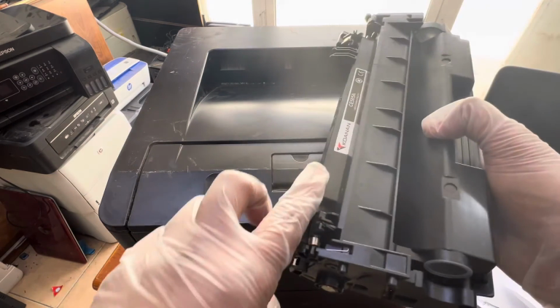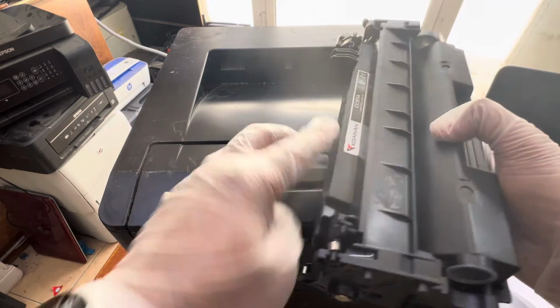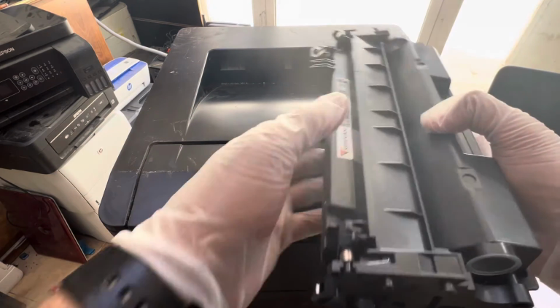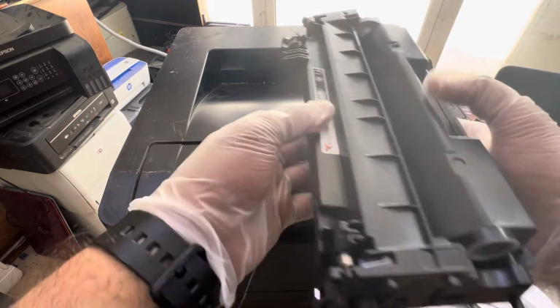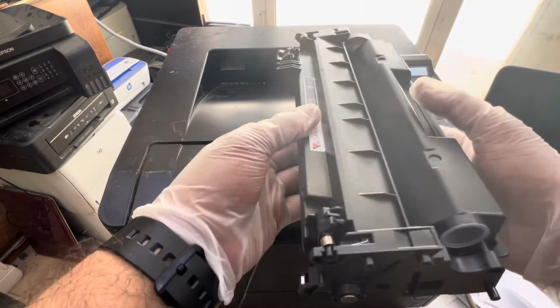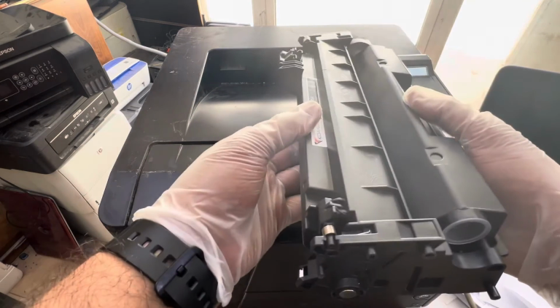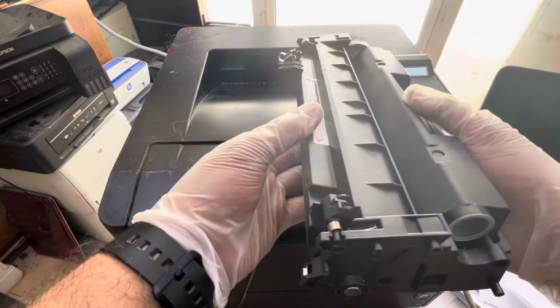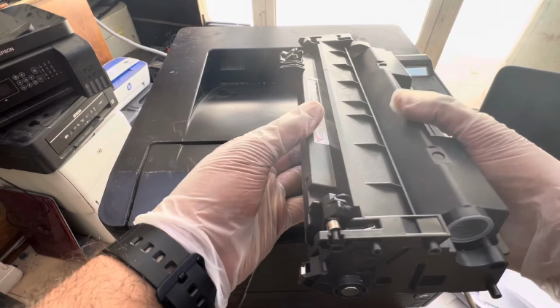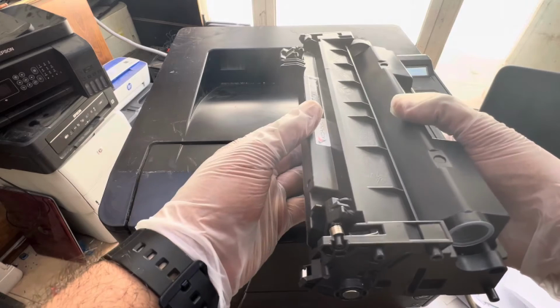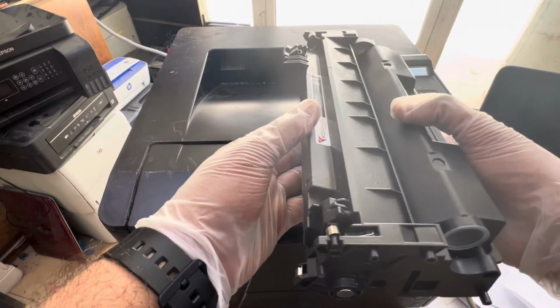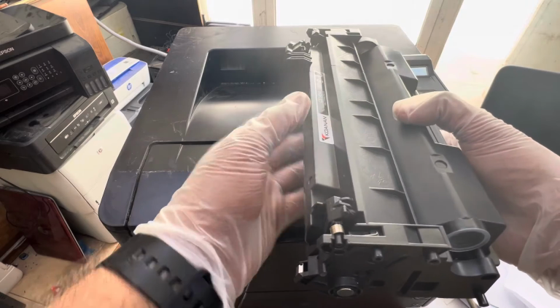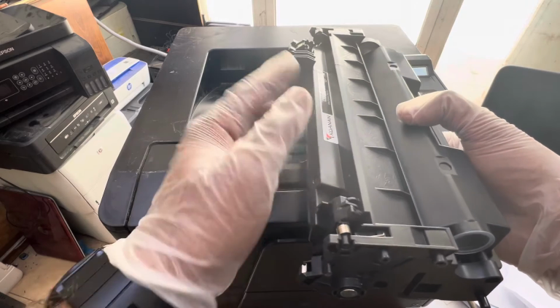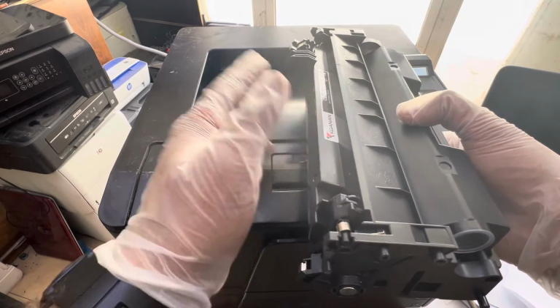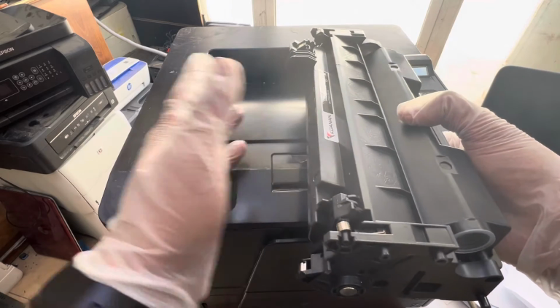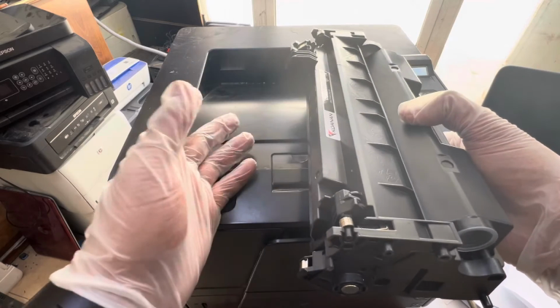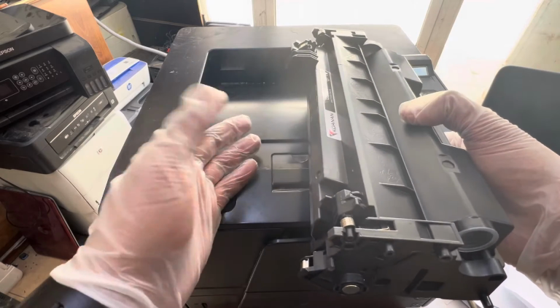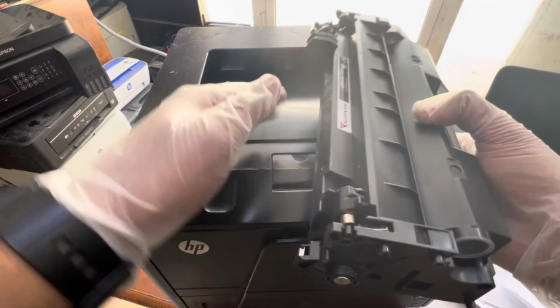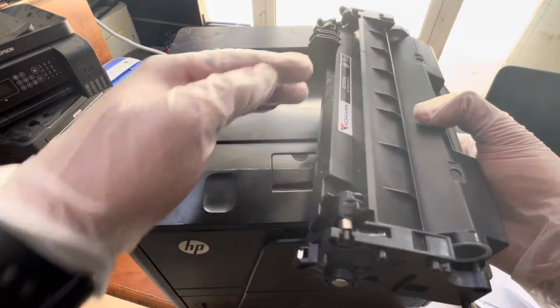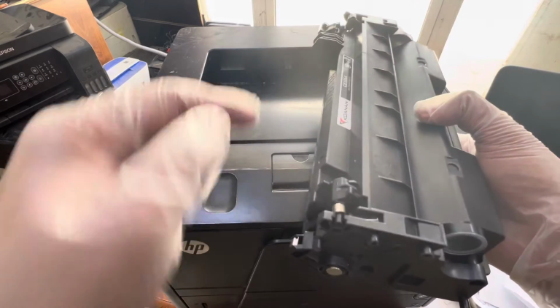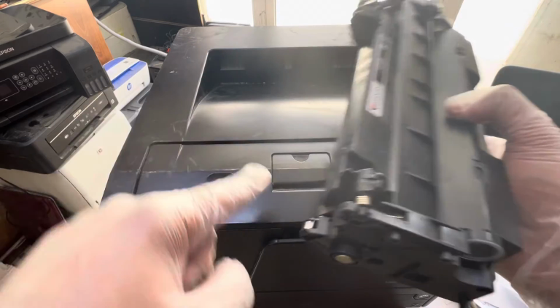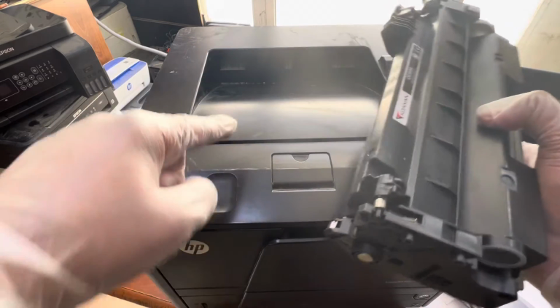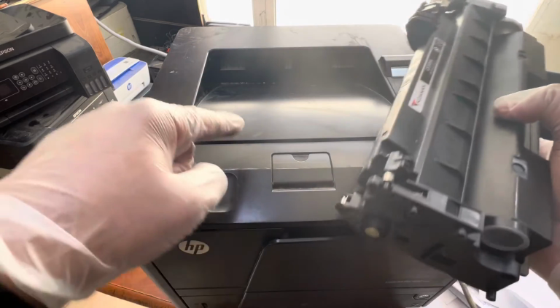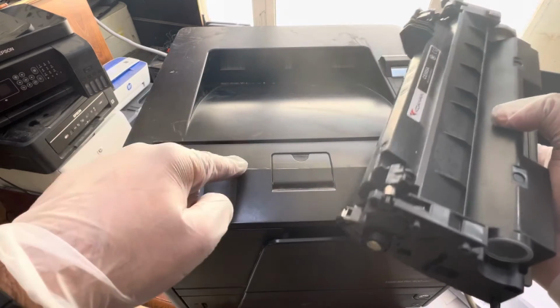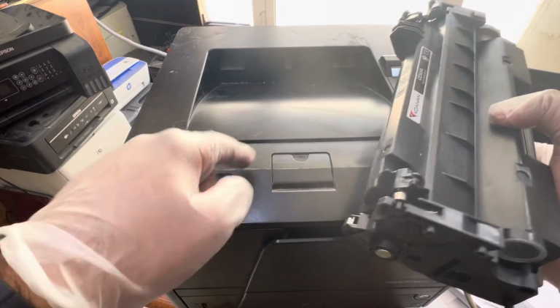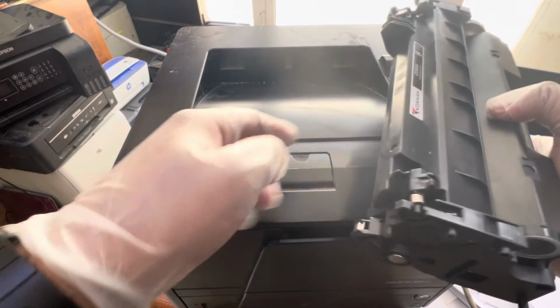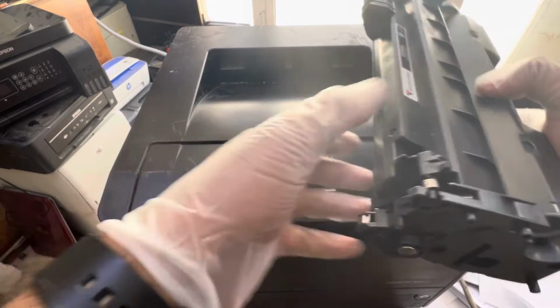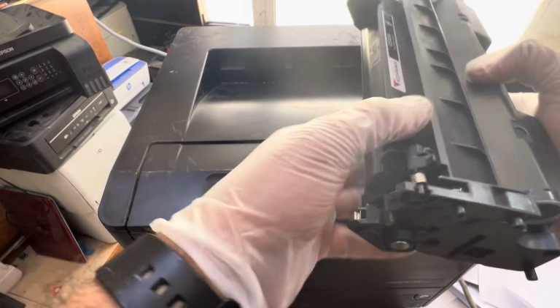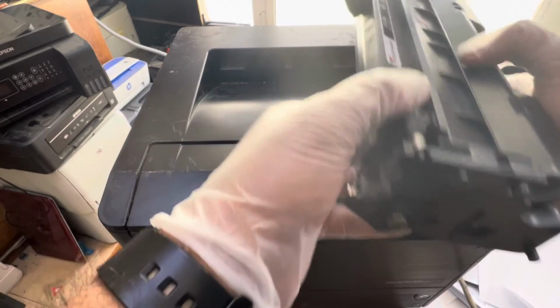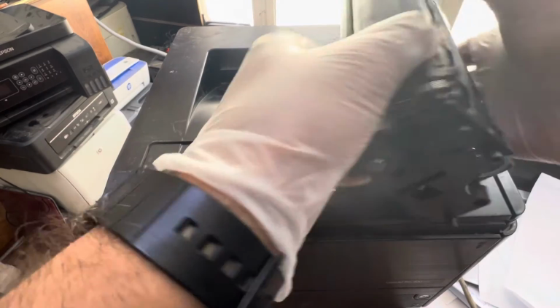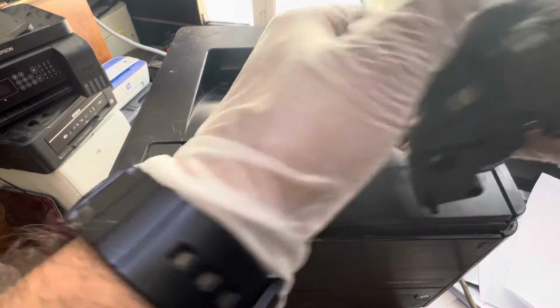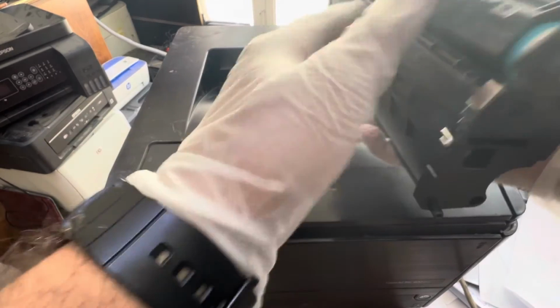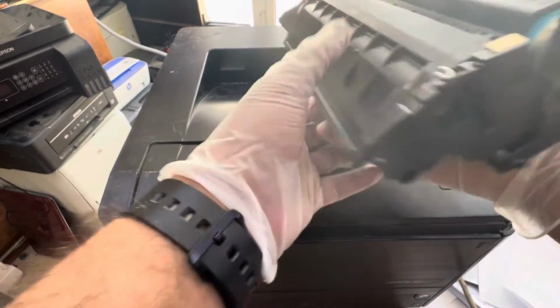This issue happened due to the compatible cartridge — this cartridge toner is not original. So this toner is creating the problem that the paper is getting stuck in the cartridge area.